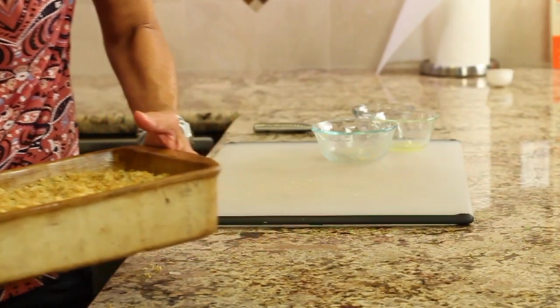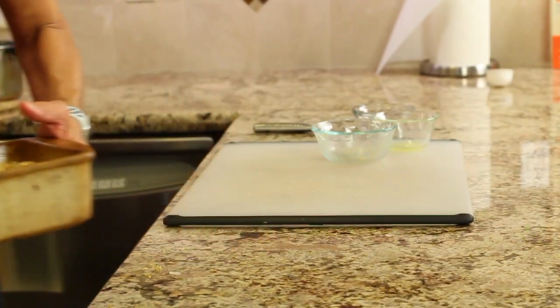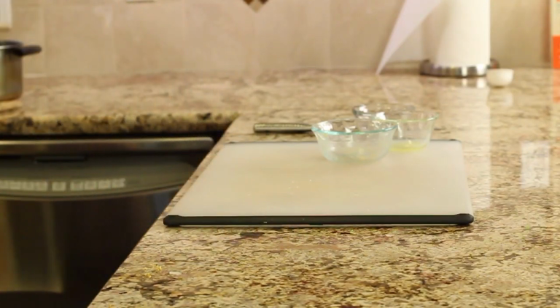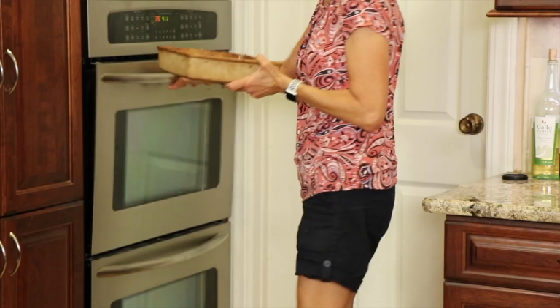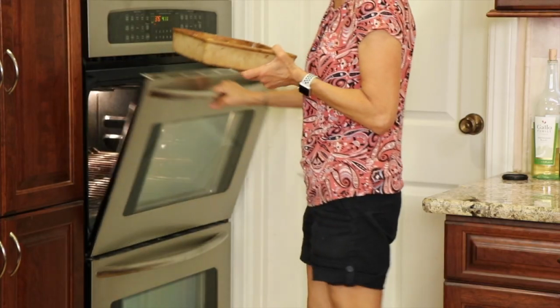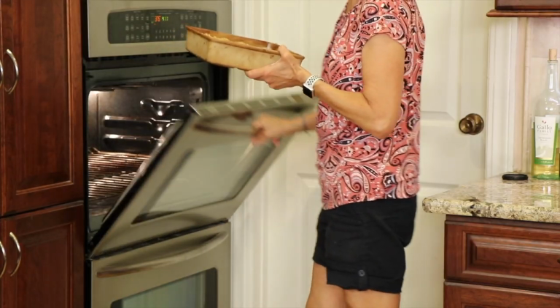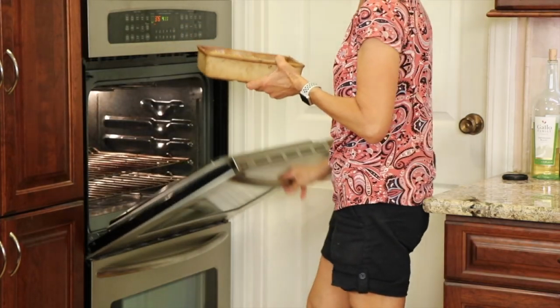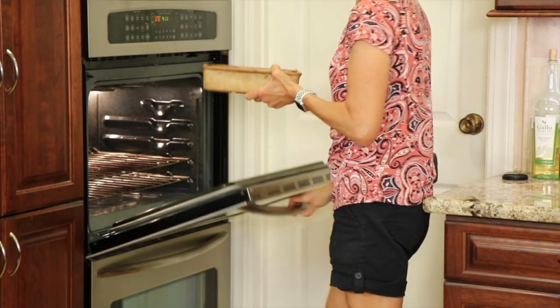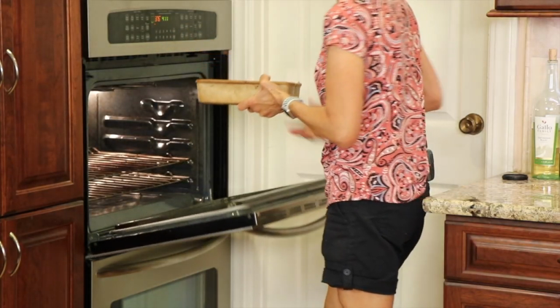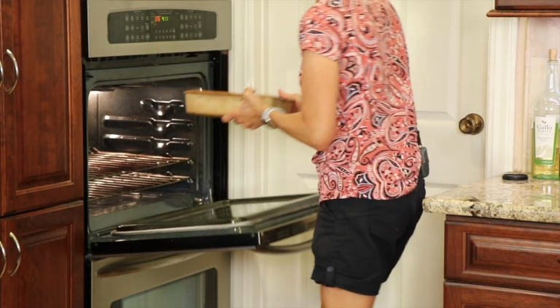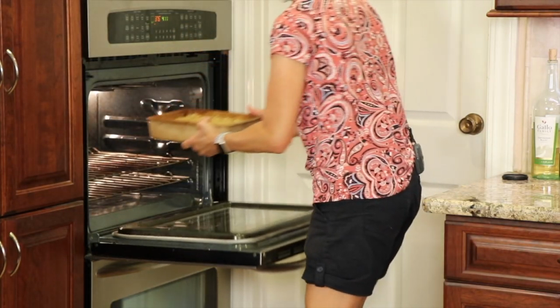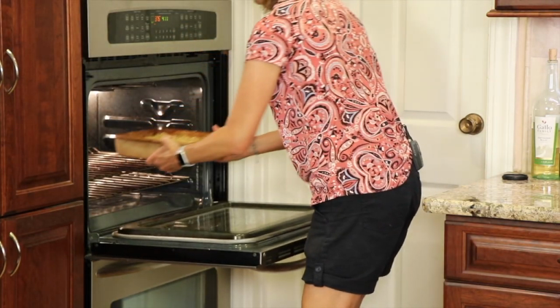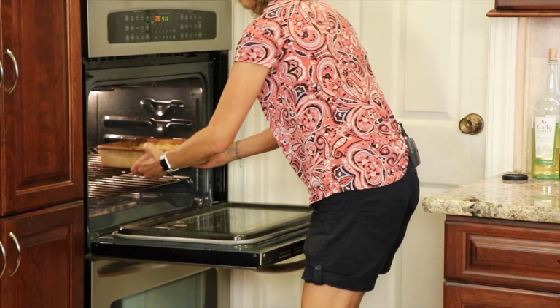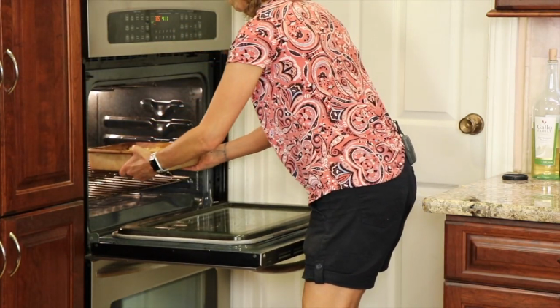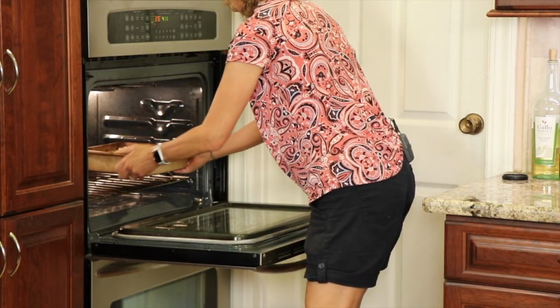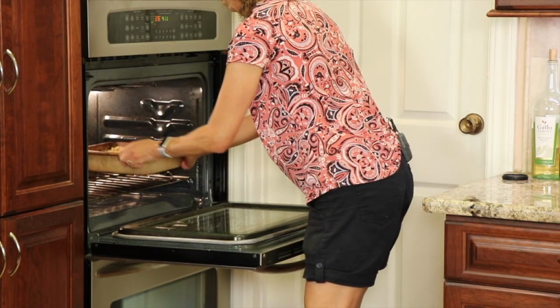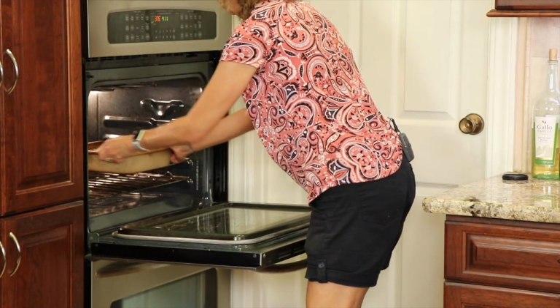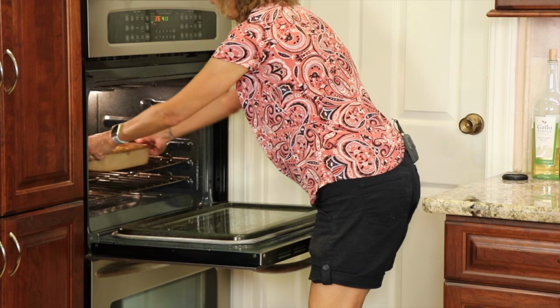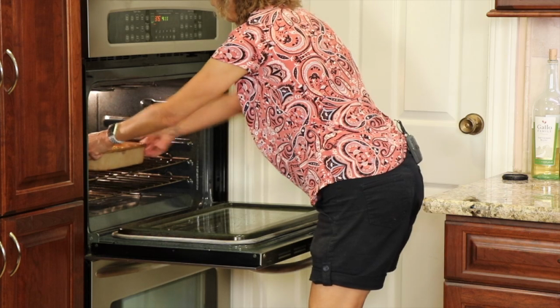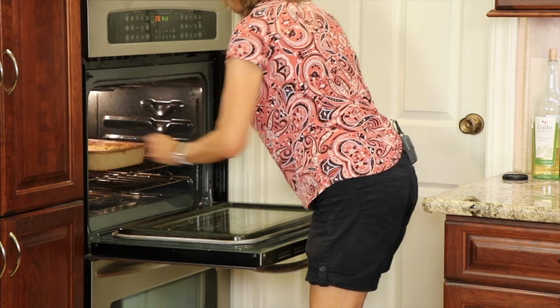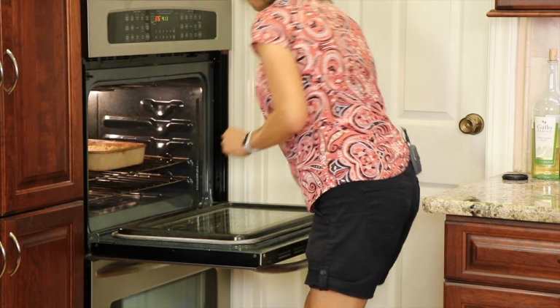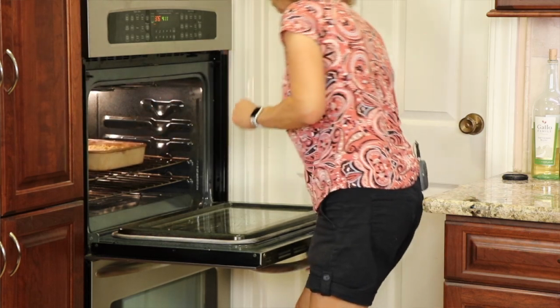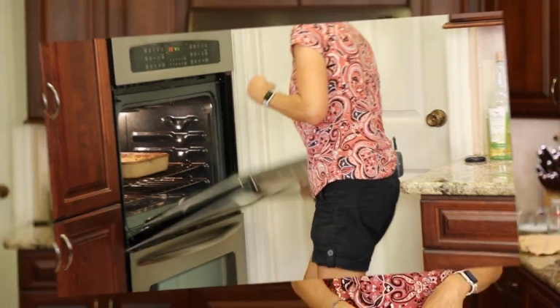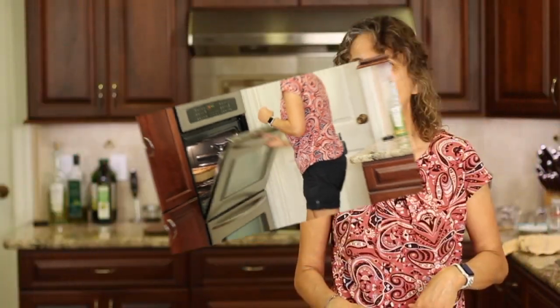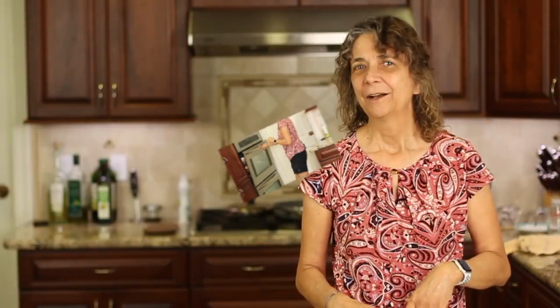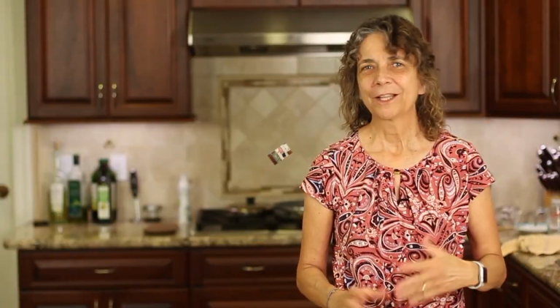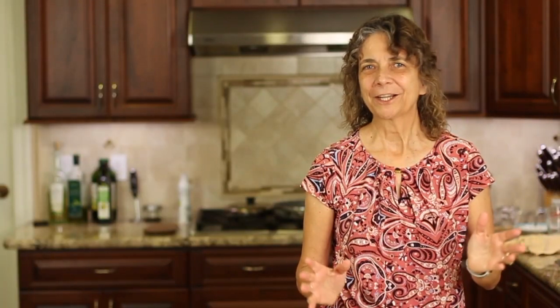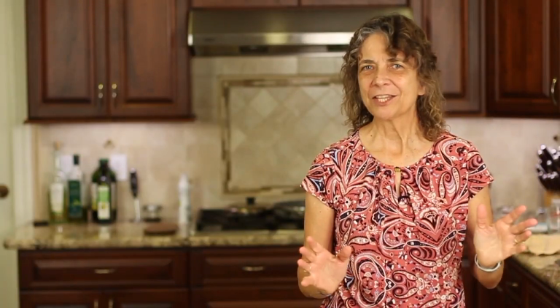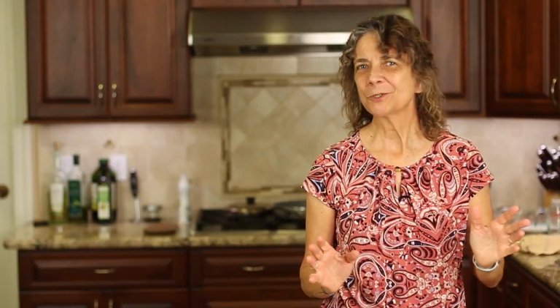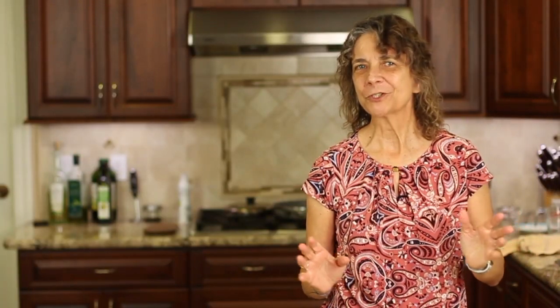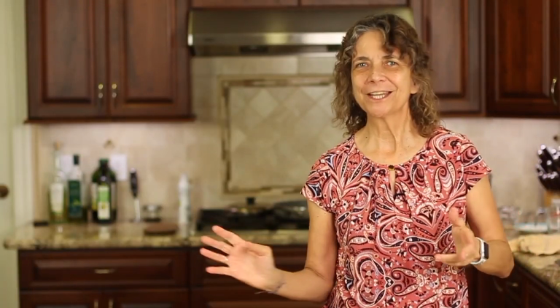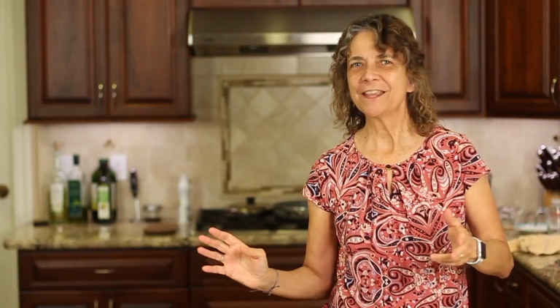This is going in the oven at 375 degrees for about 15 to 20 minutes.